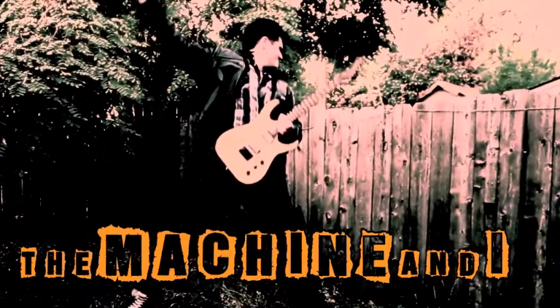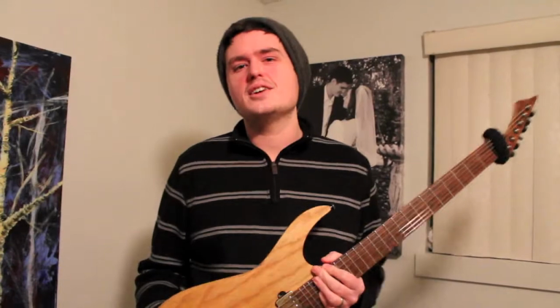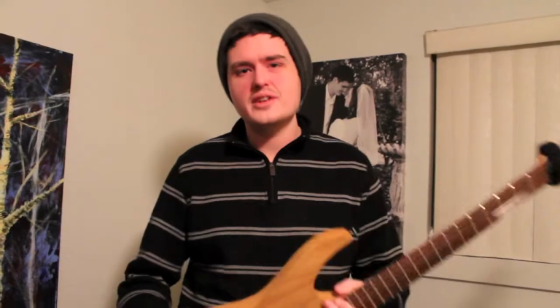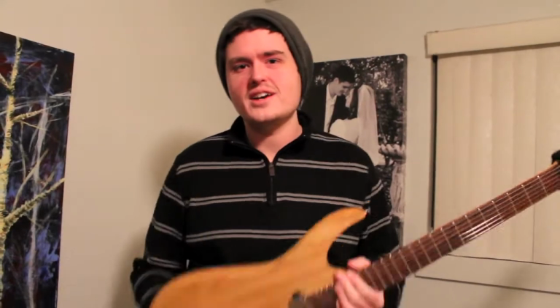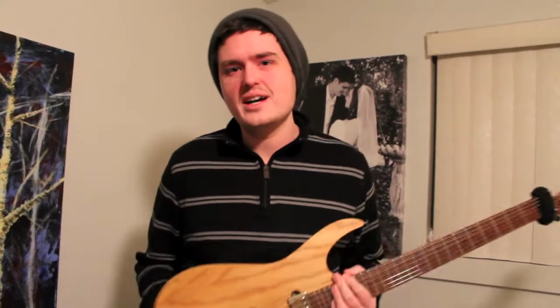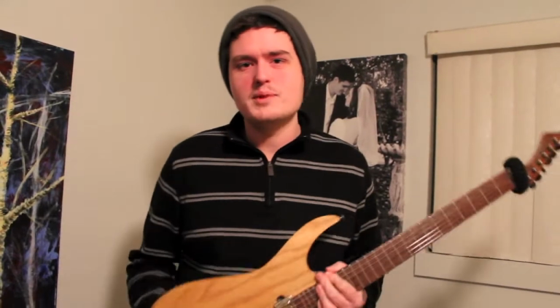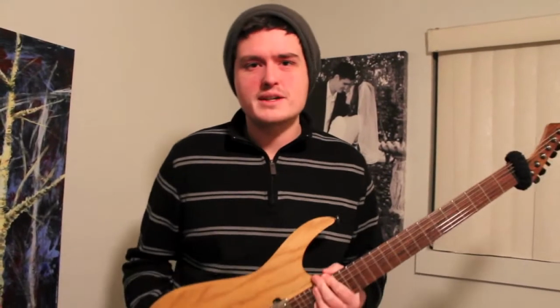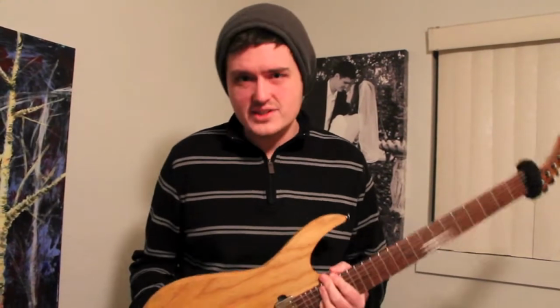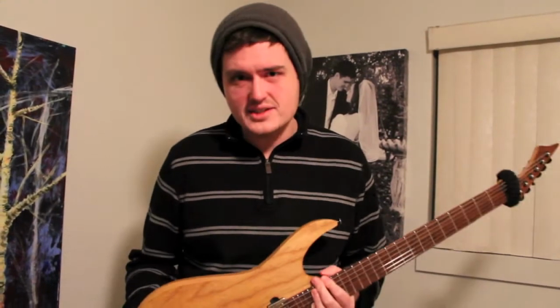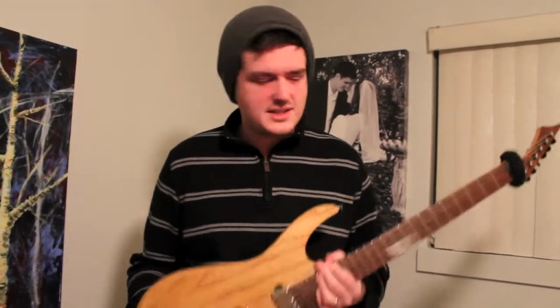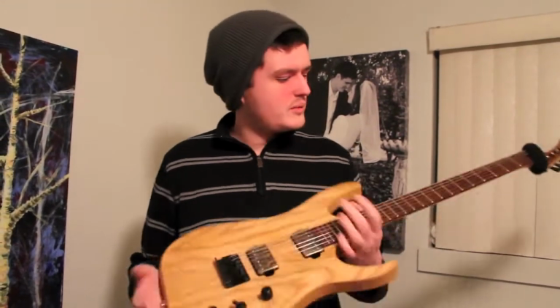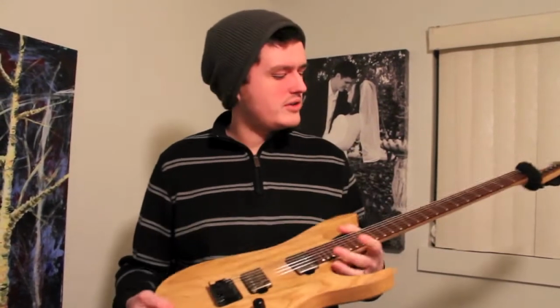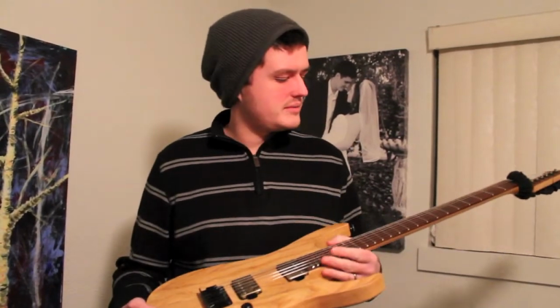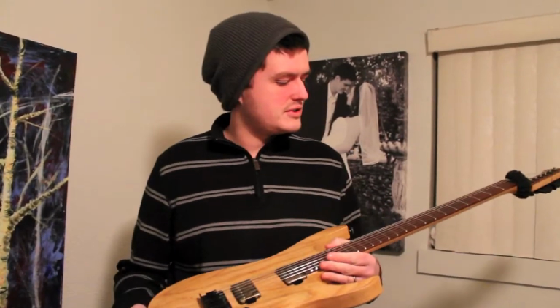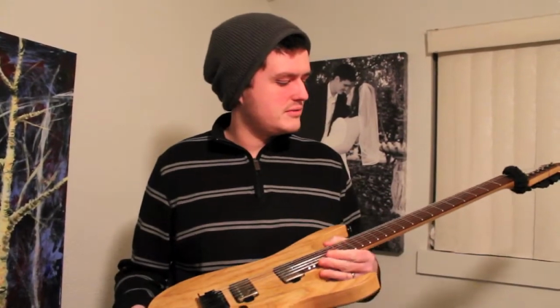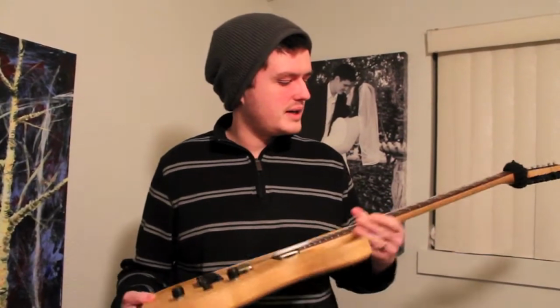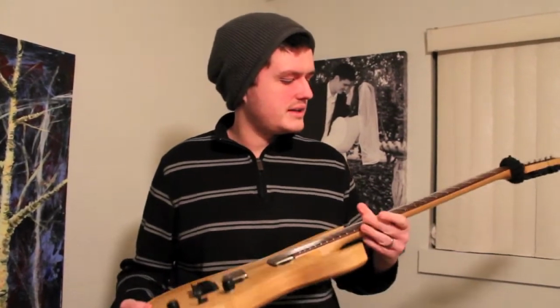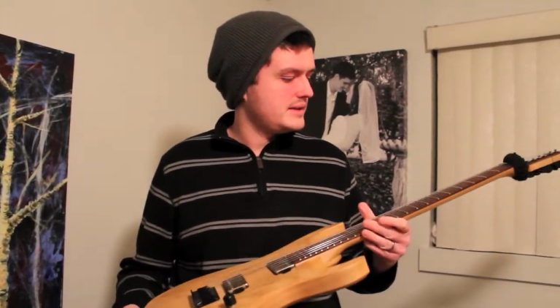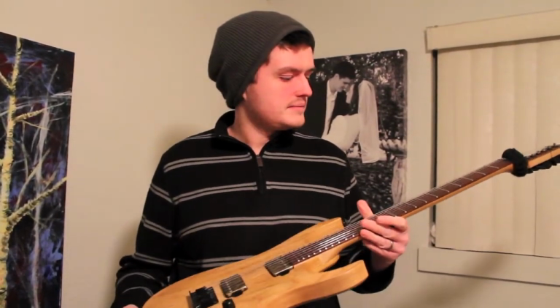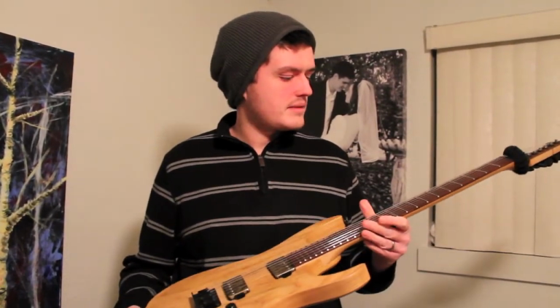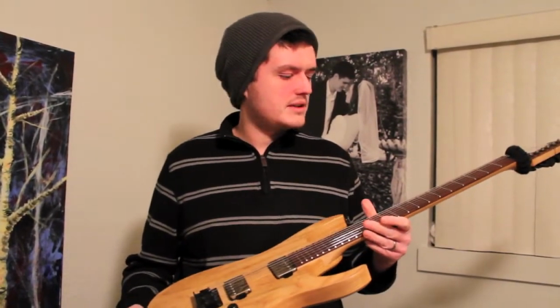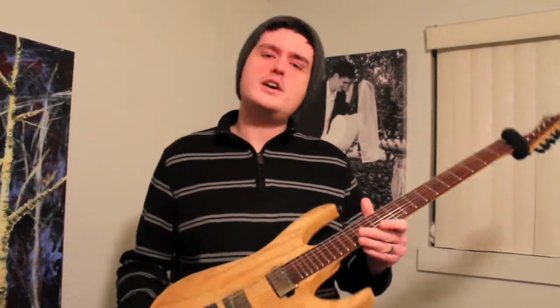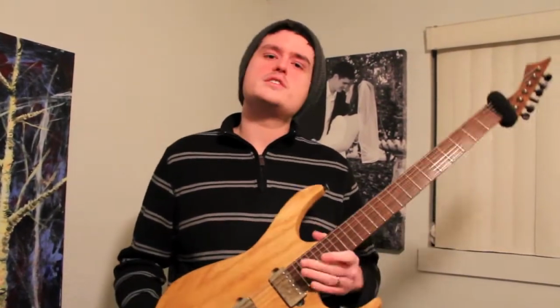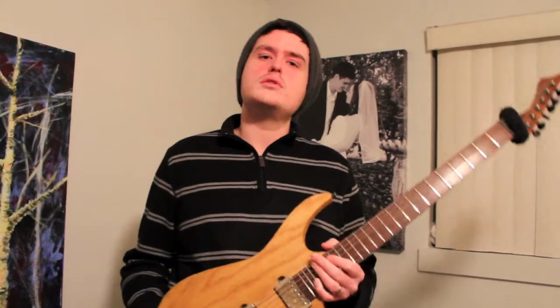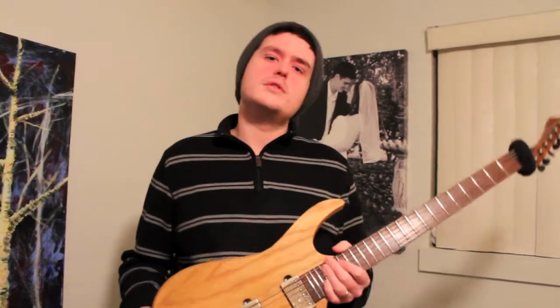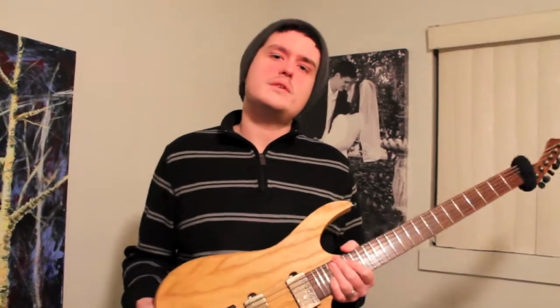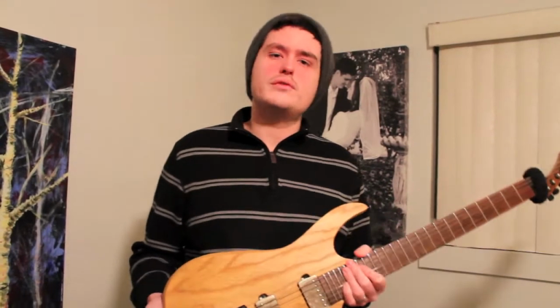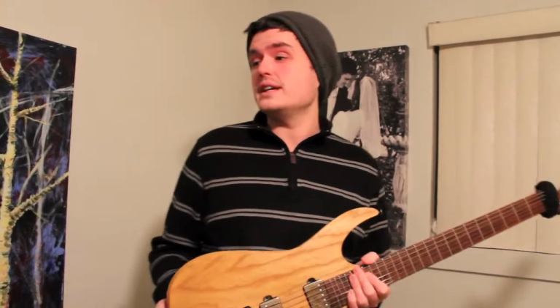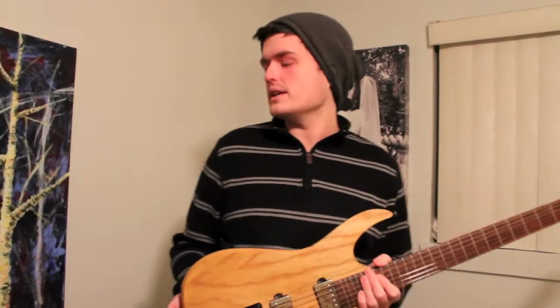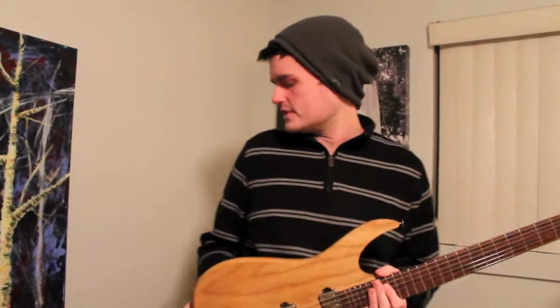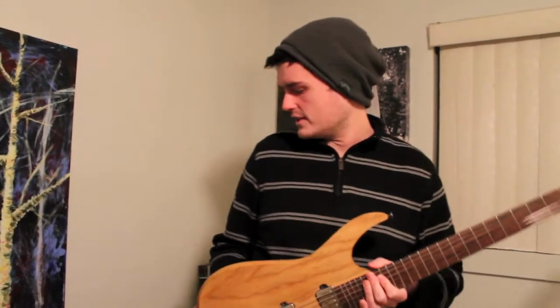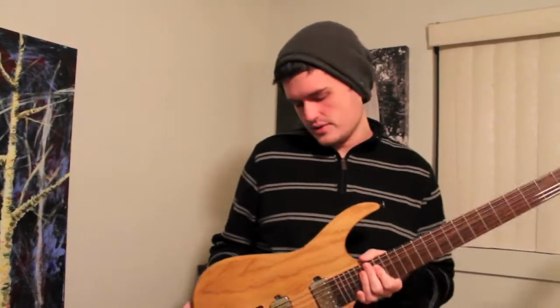Hello there, I am Rebecca Dirks and welcome to my guided tour of gear that I own.